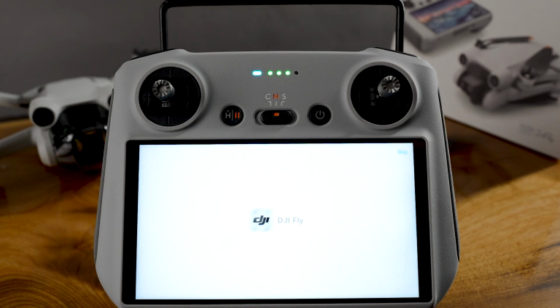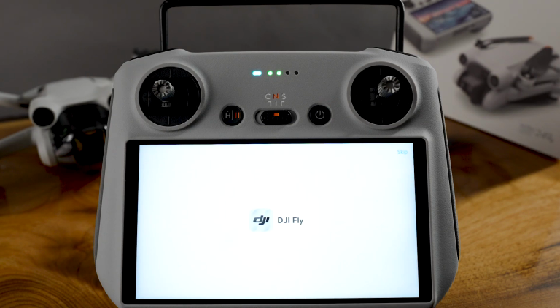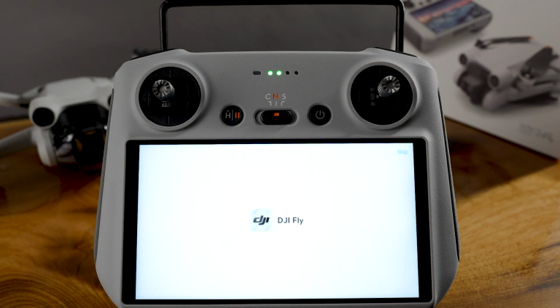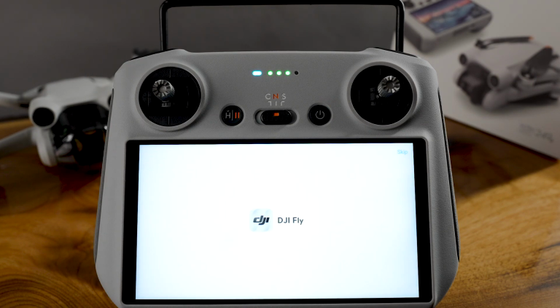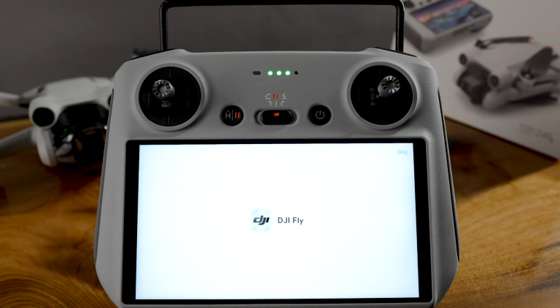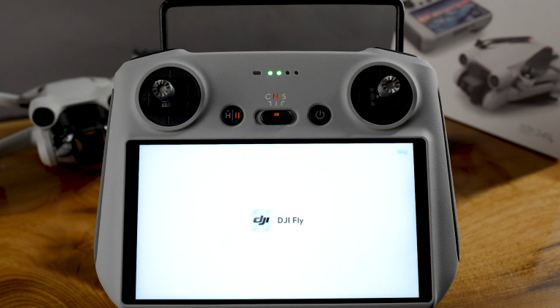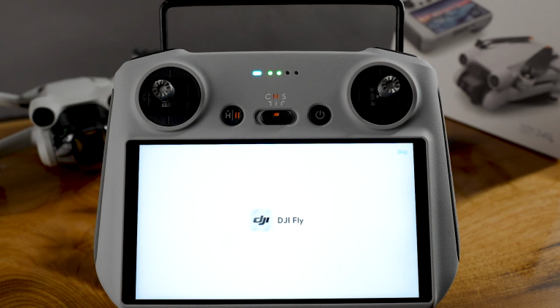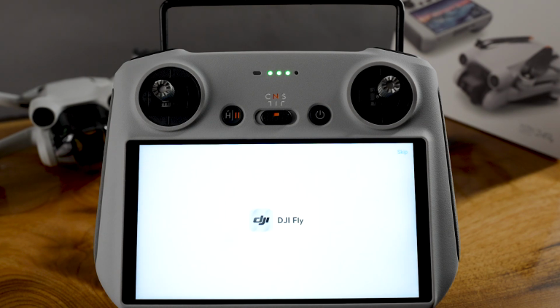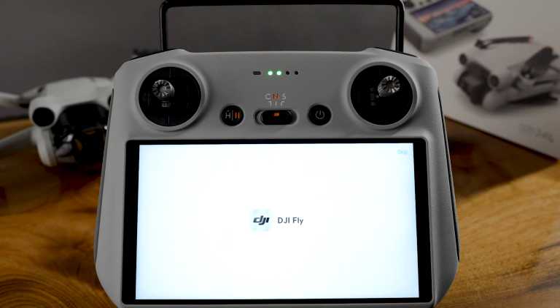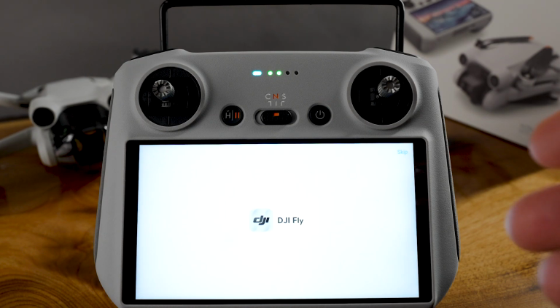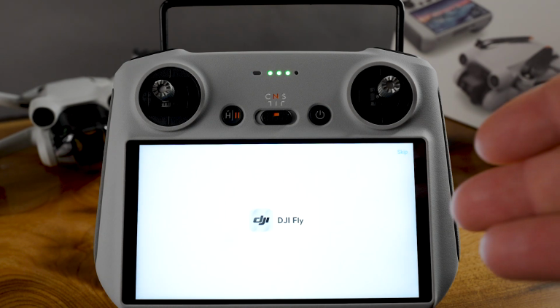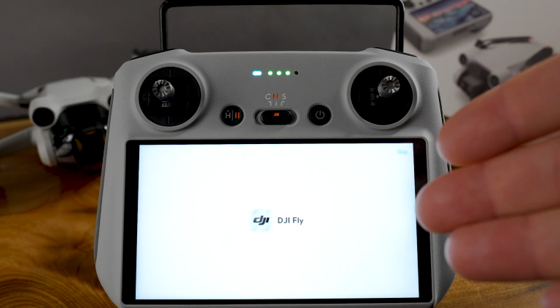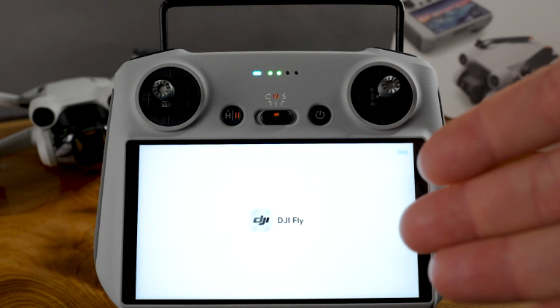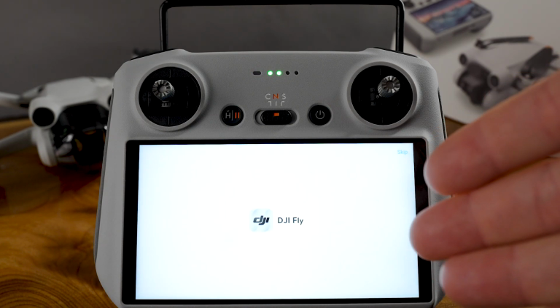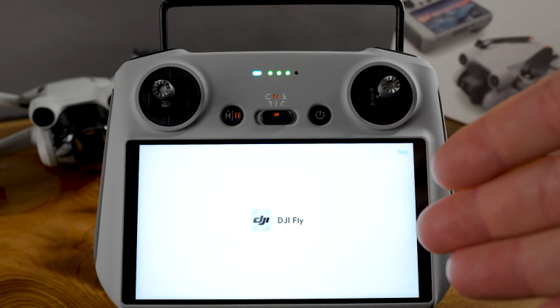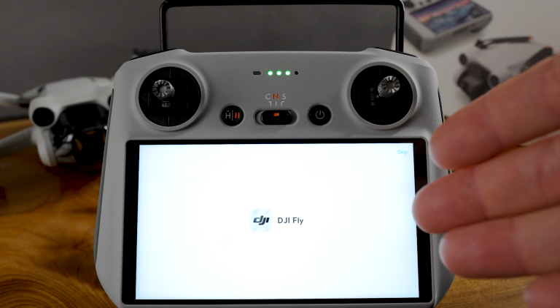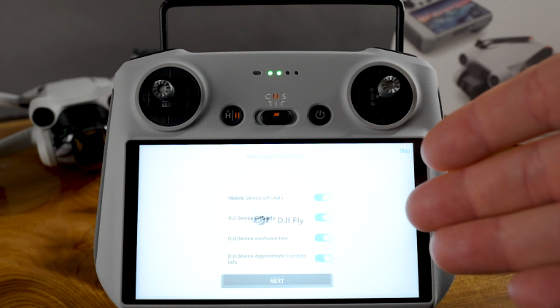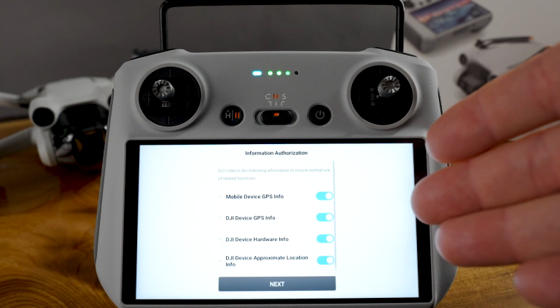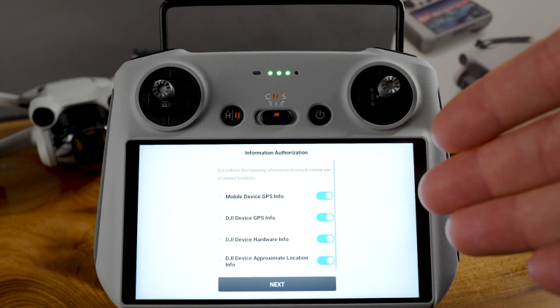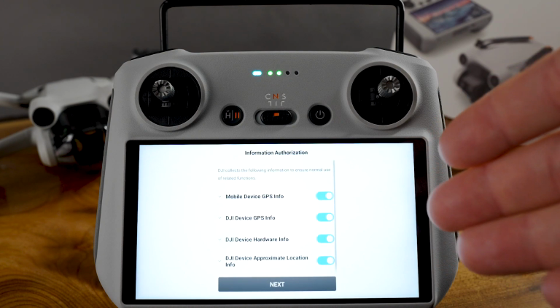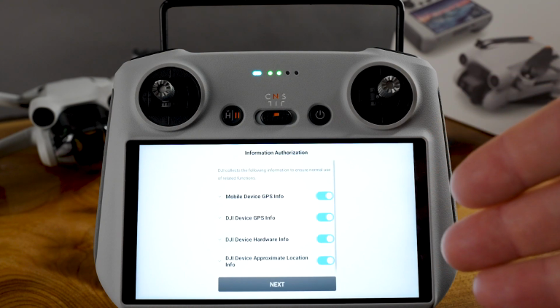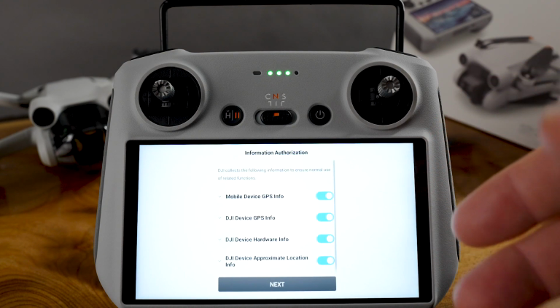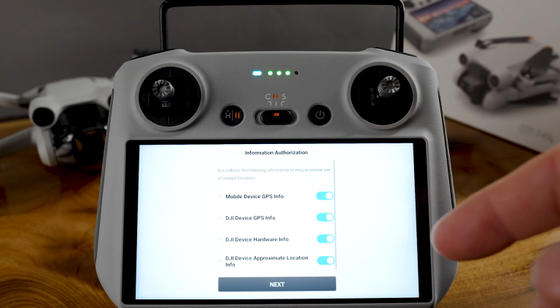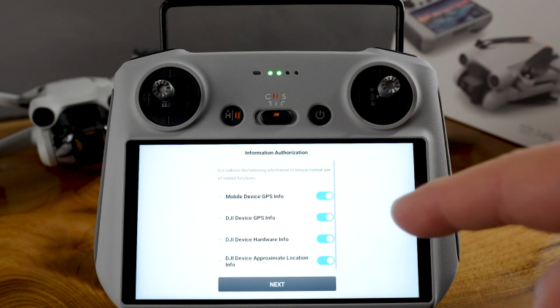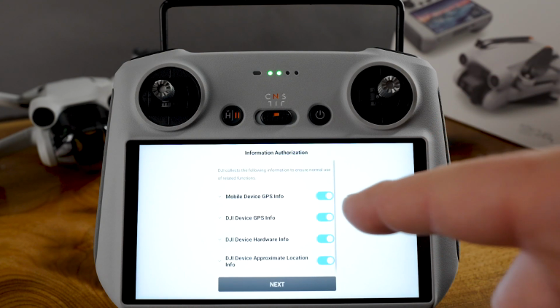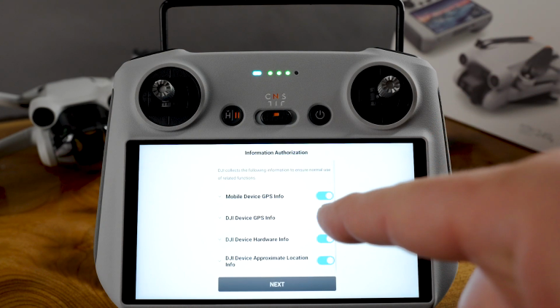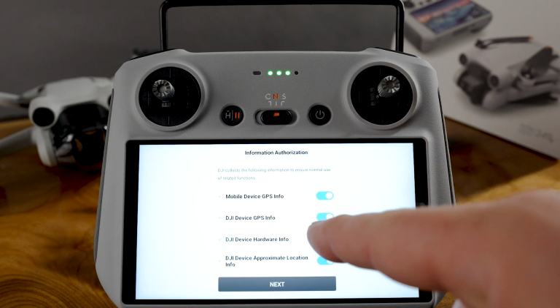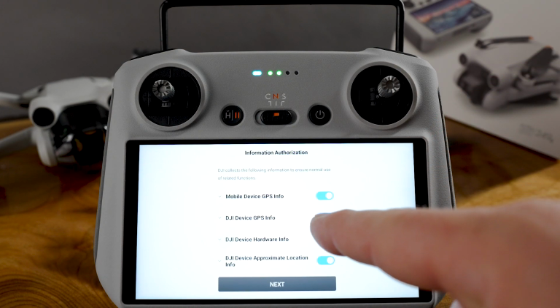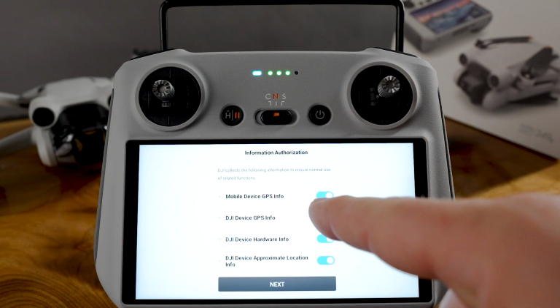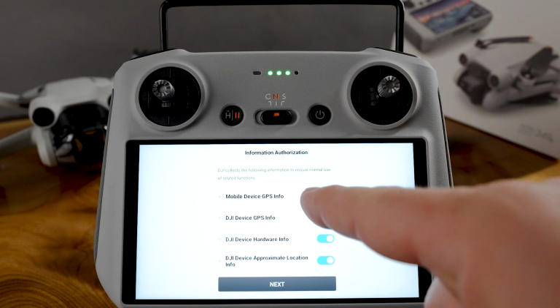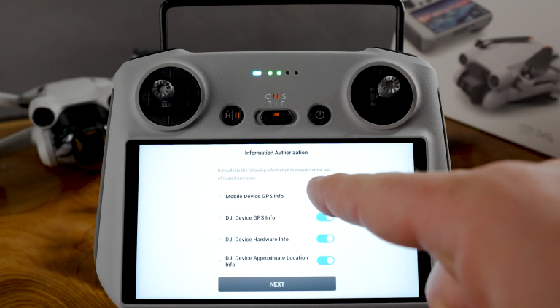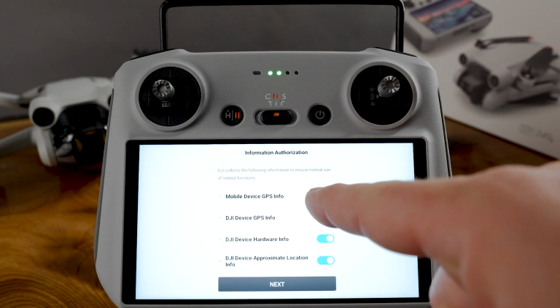I'm a big DJI fan — their gimbals are just amazing. So we're going to do some updates.